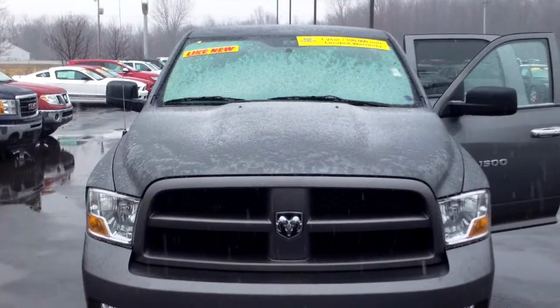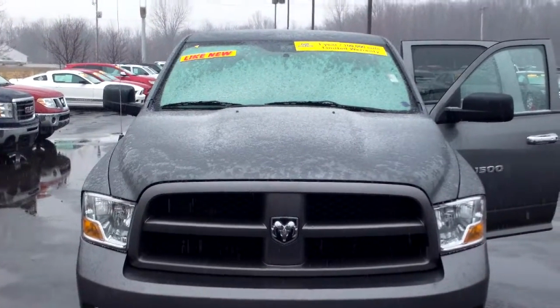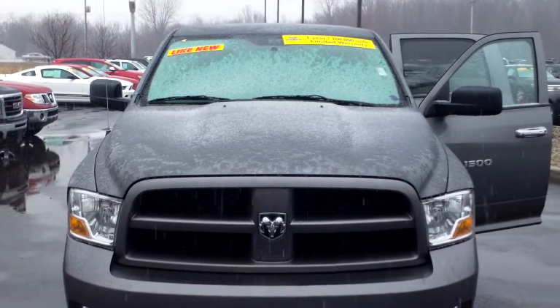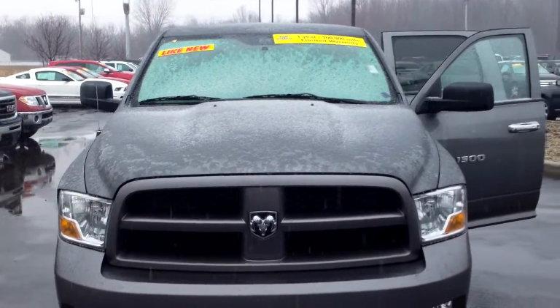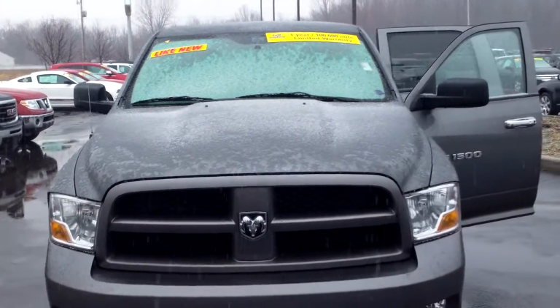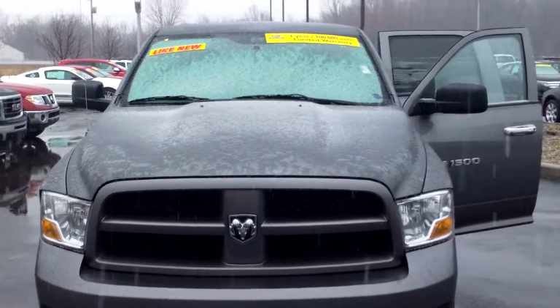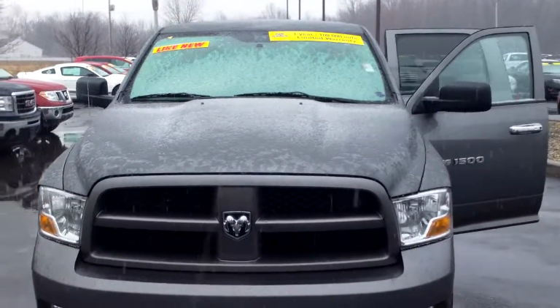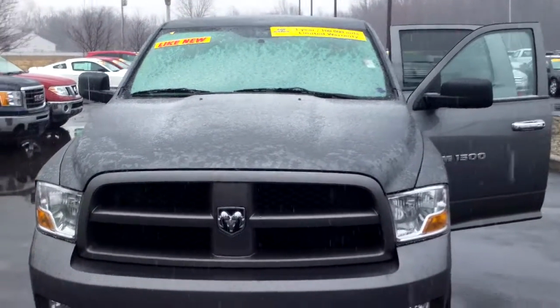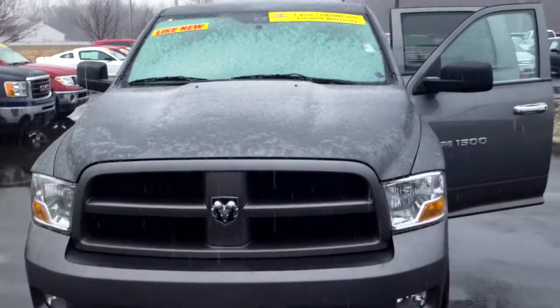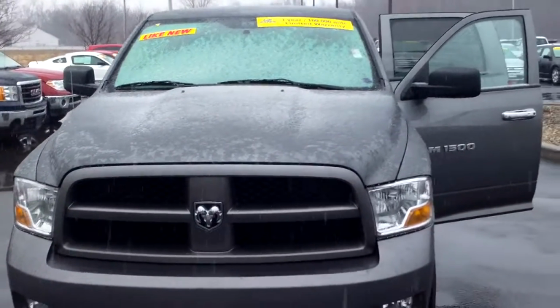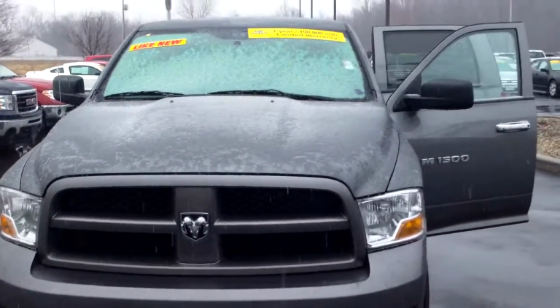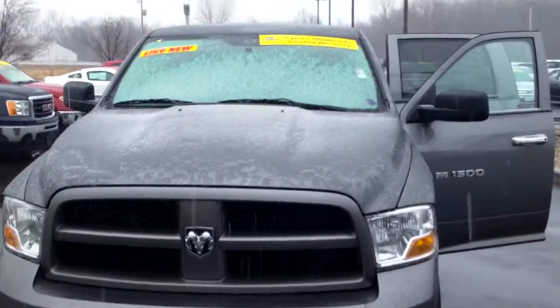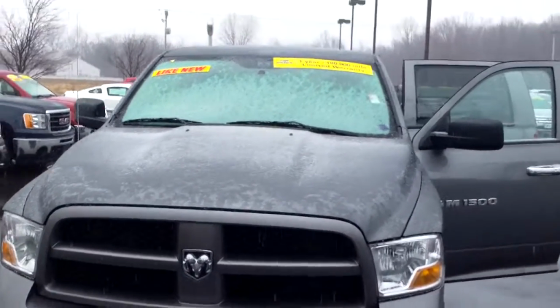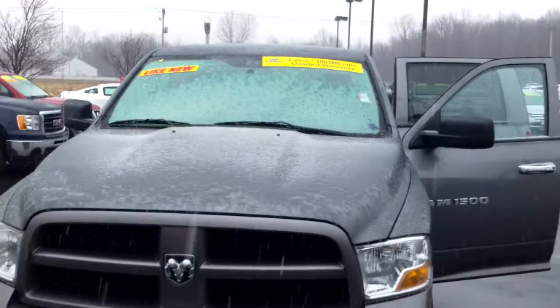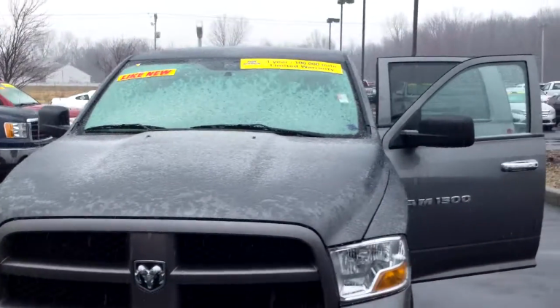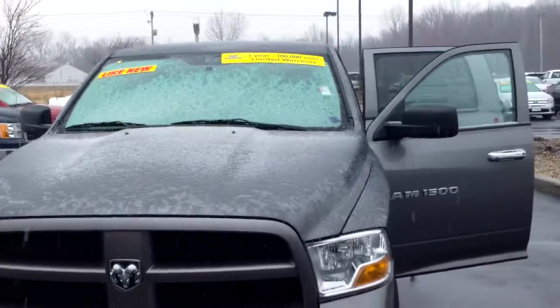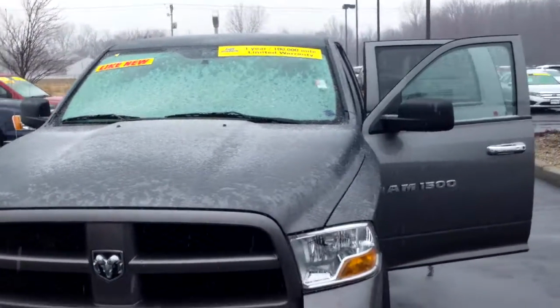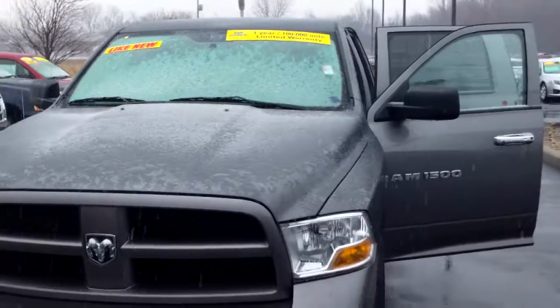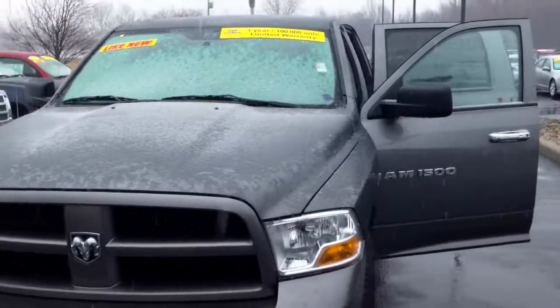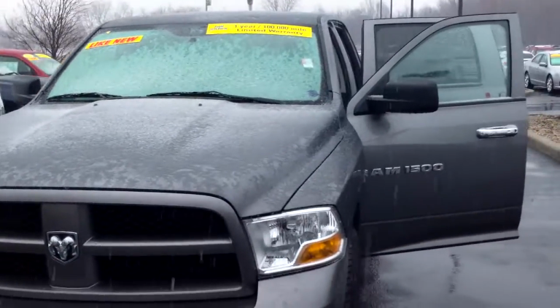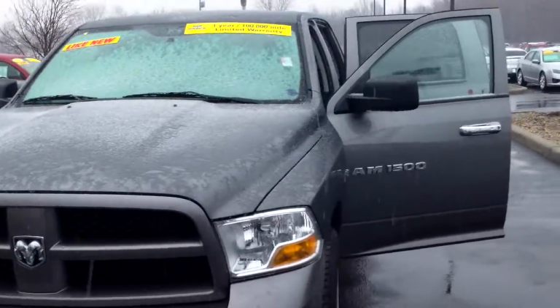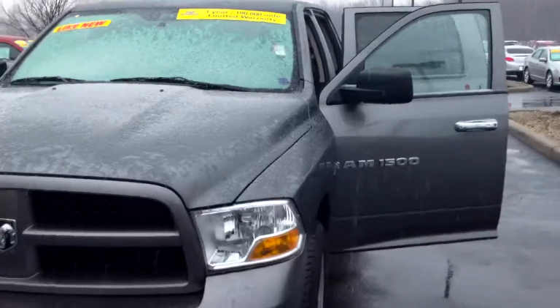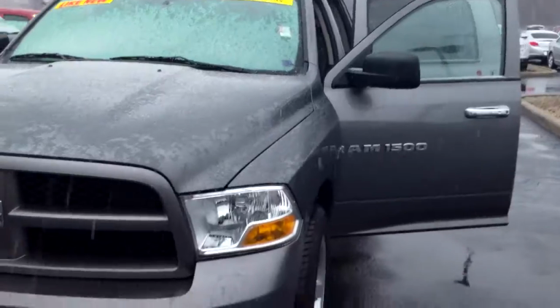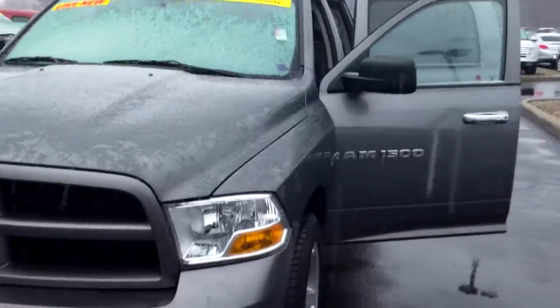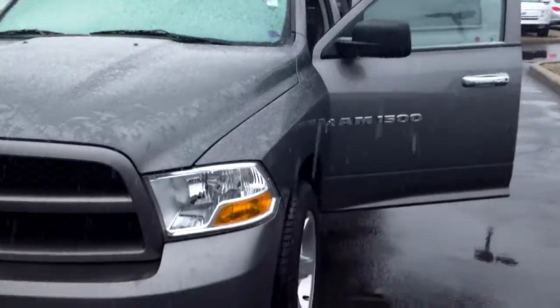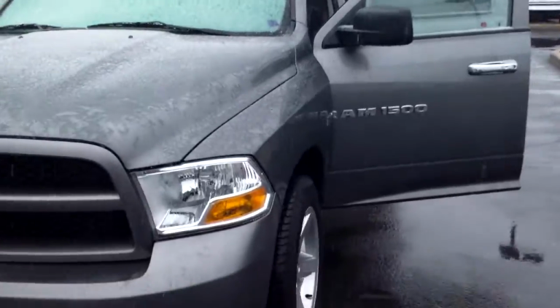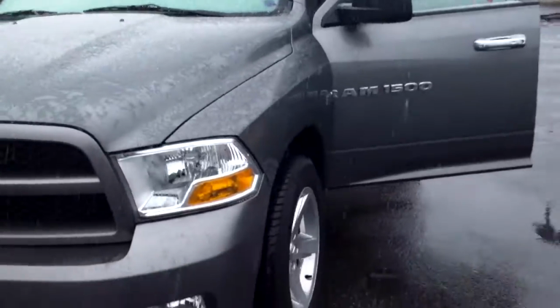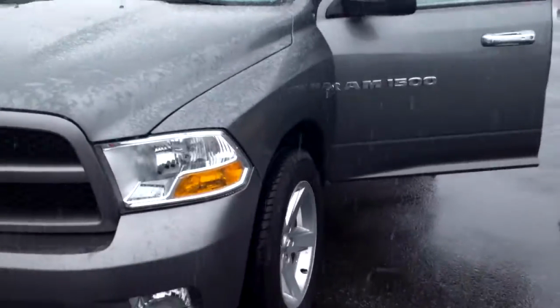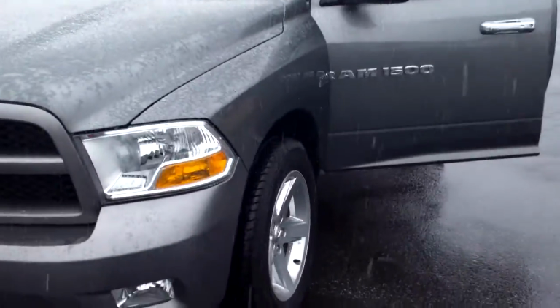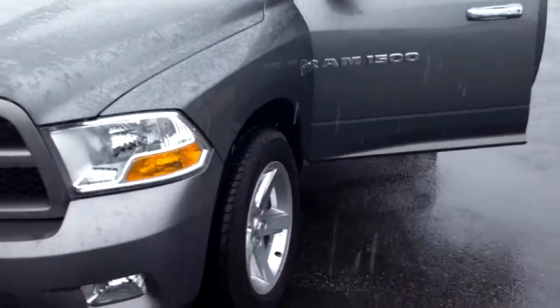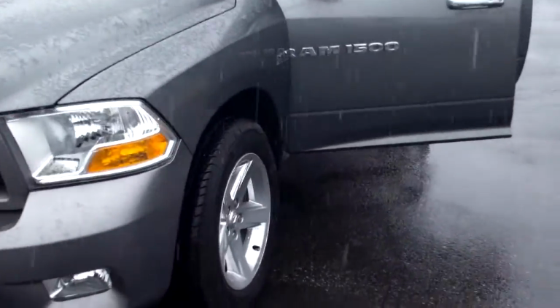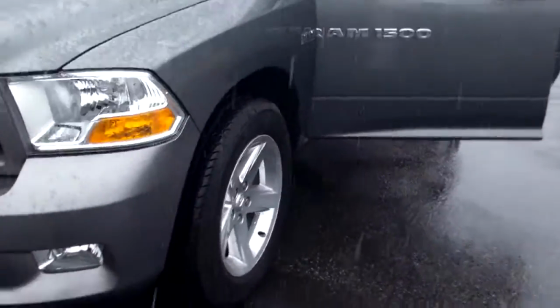Hey John, Mike Balkus here, Bill Estes Ford. This is a 2012 Ram 1500 you inquired about.